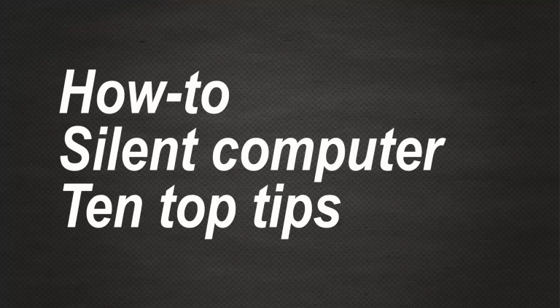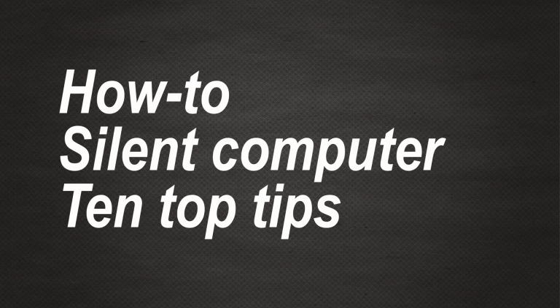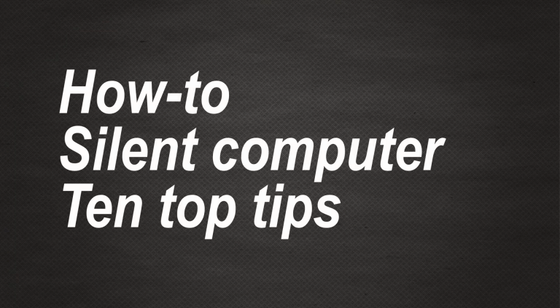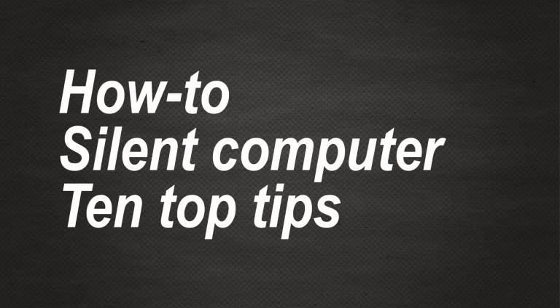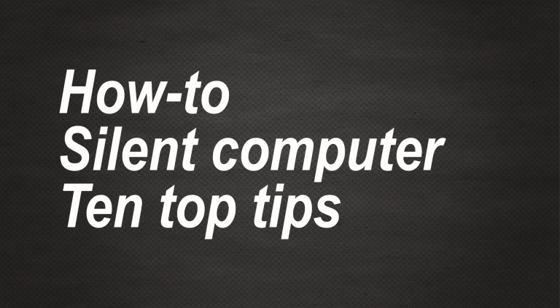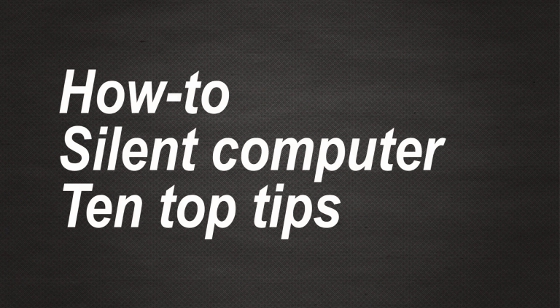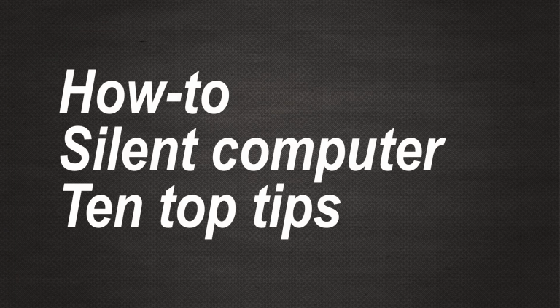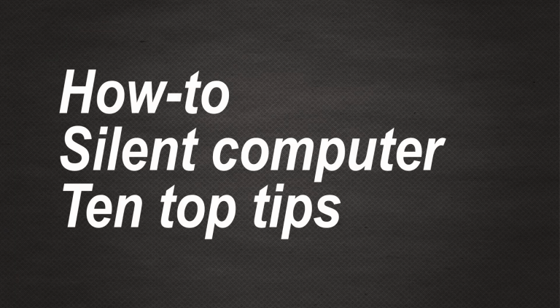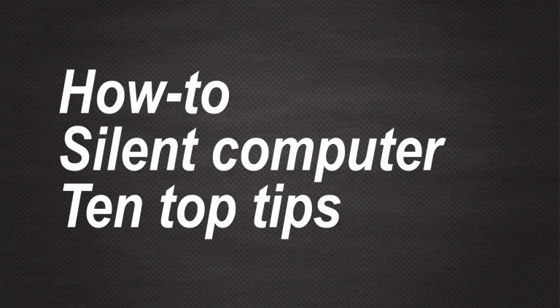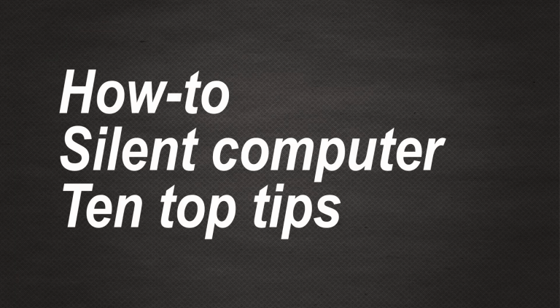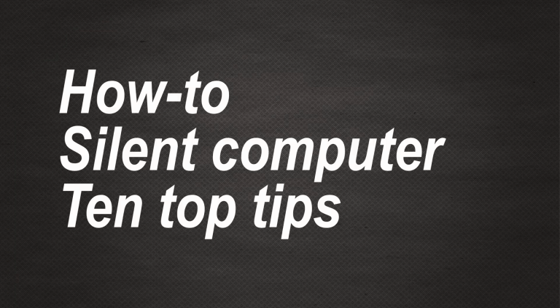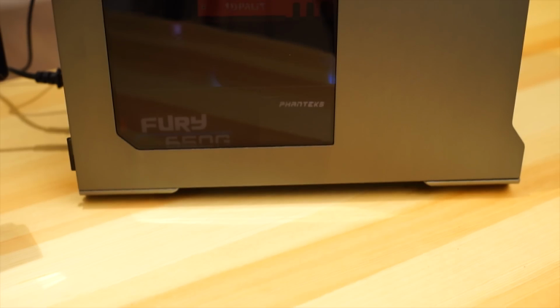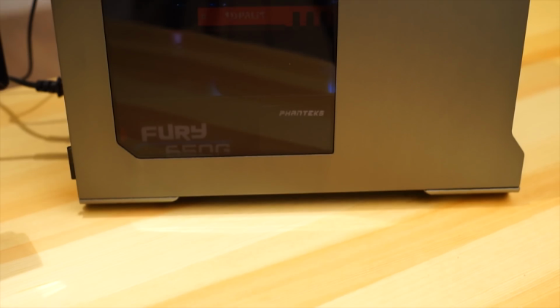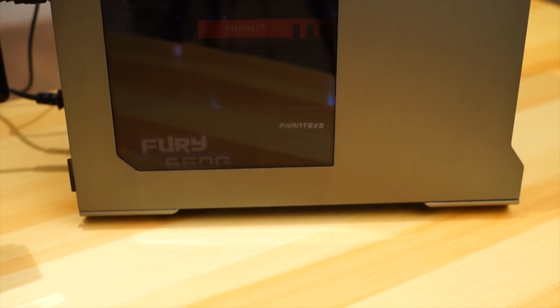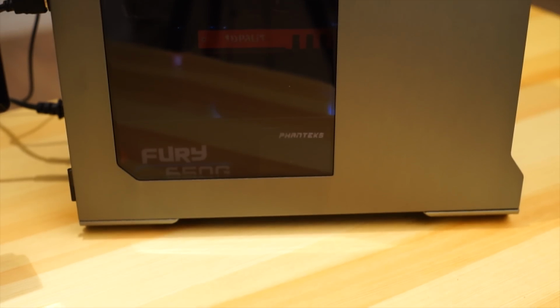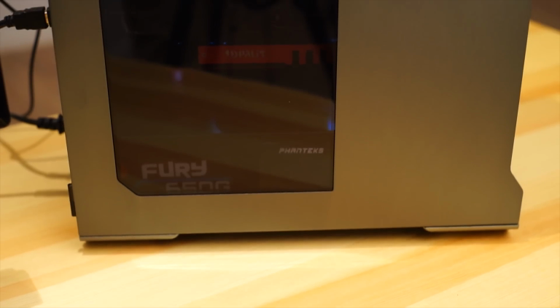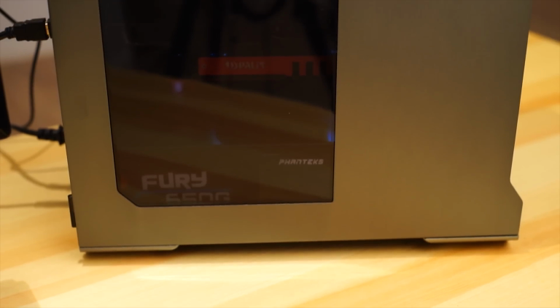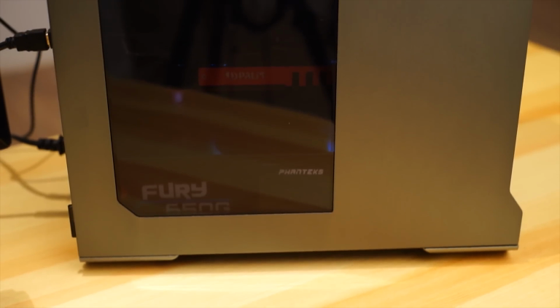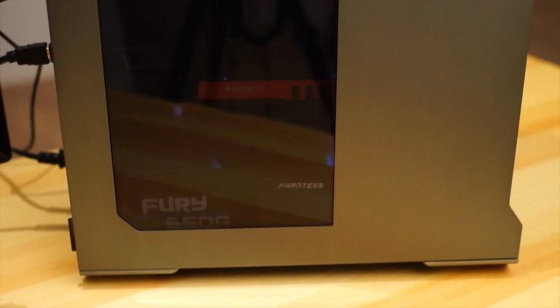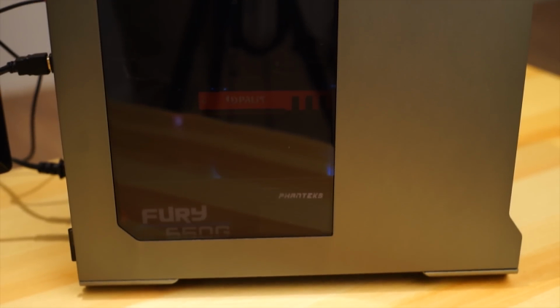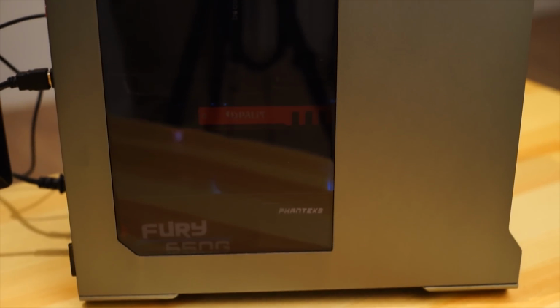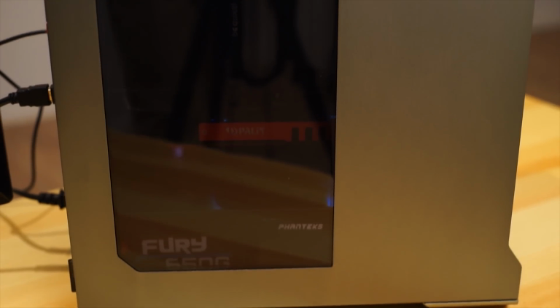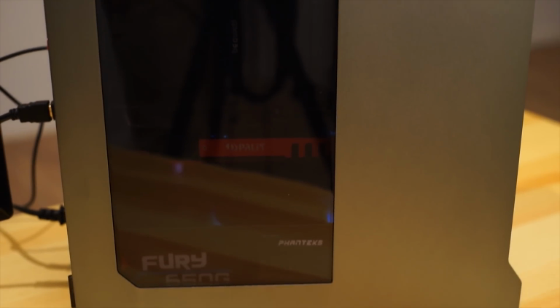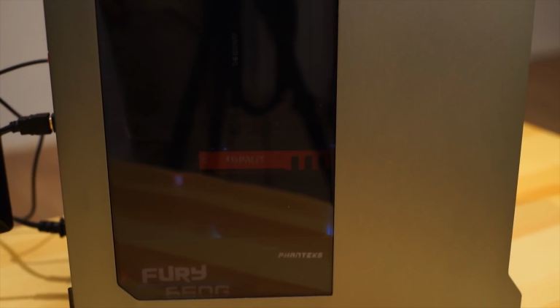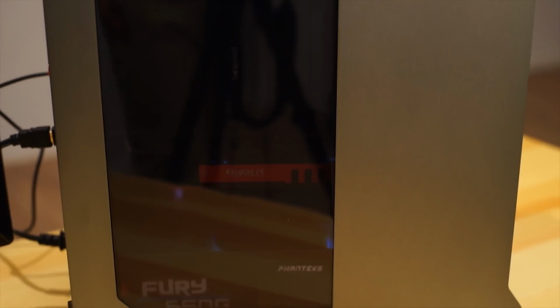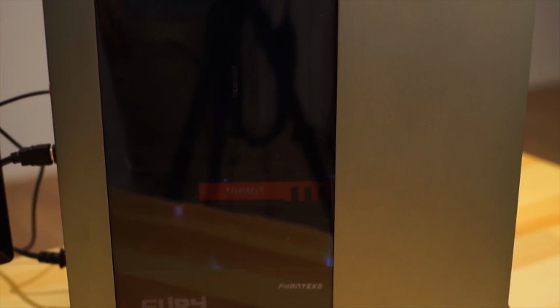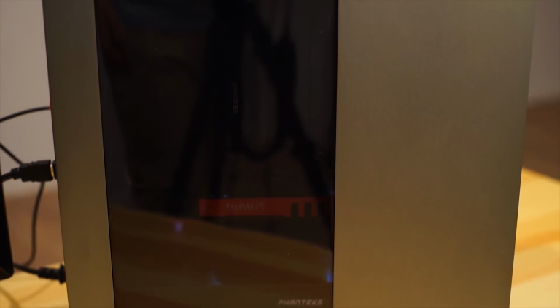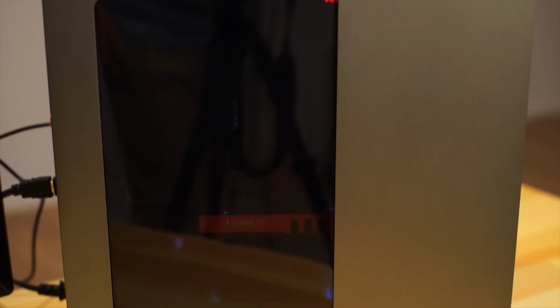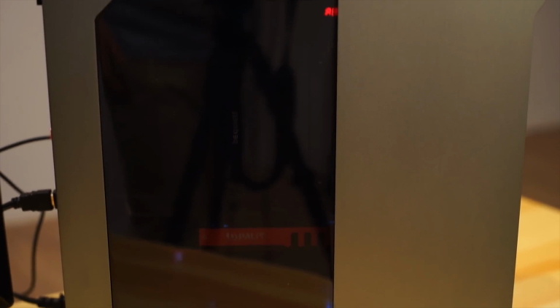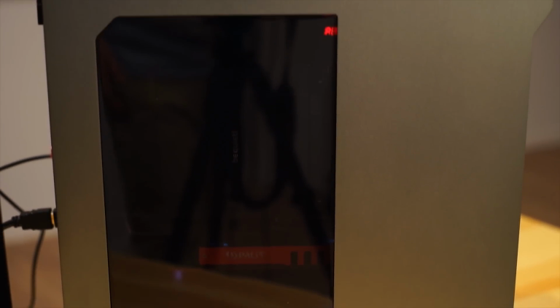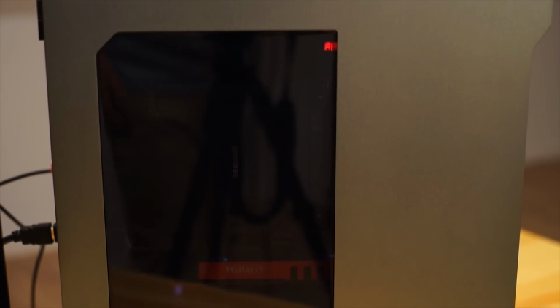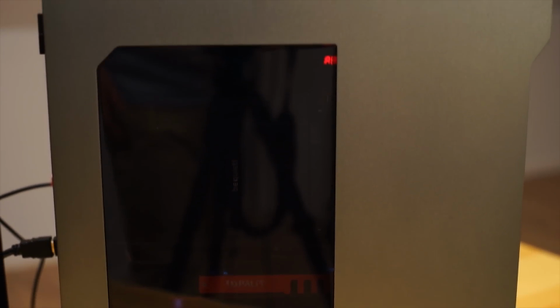Nothing is more annoying to me than a loud computer. So here are 10 tips to get that silent gaming experience.